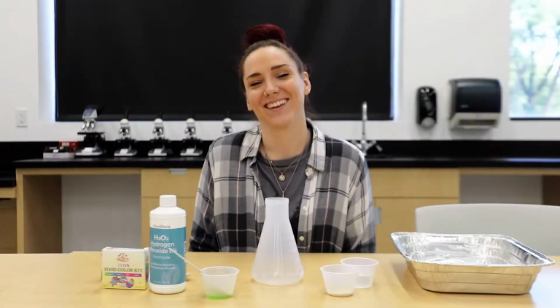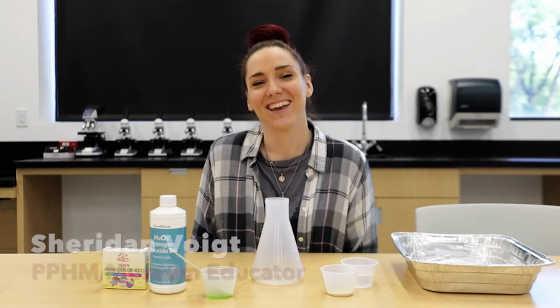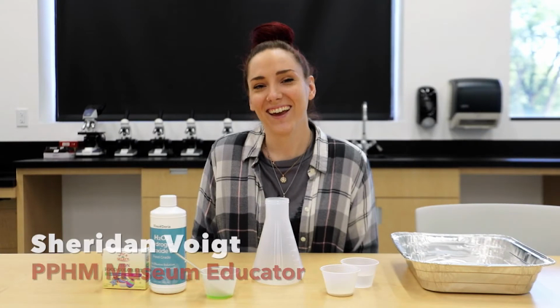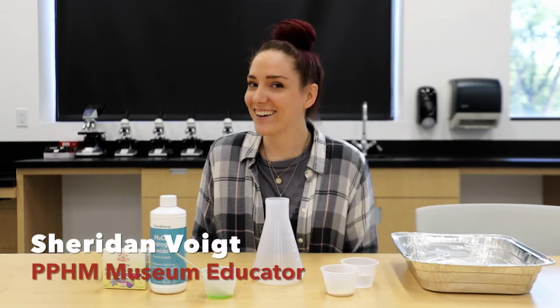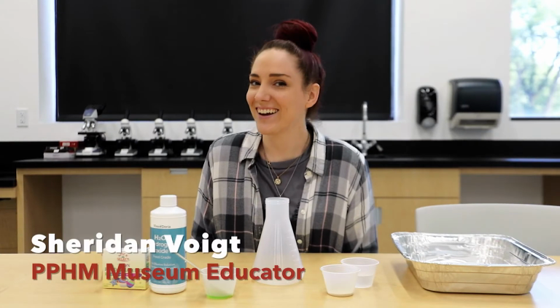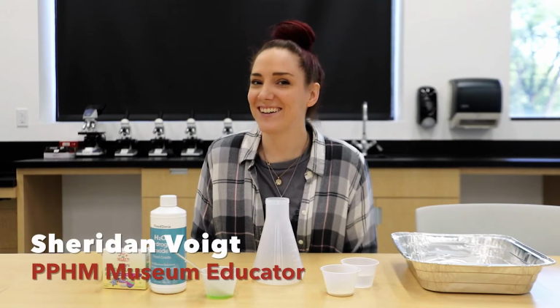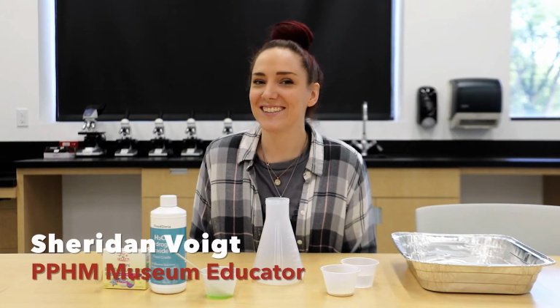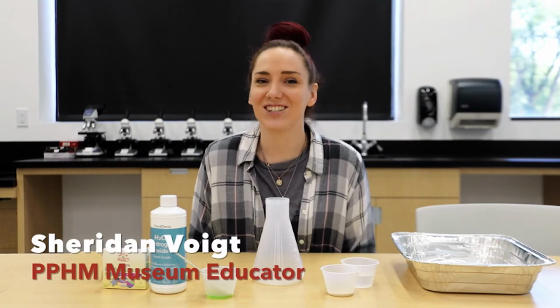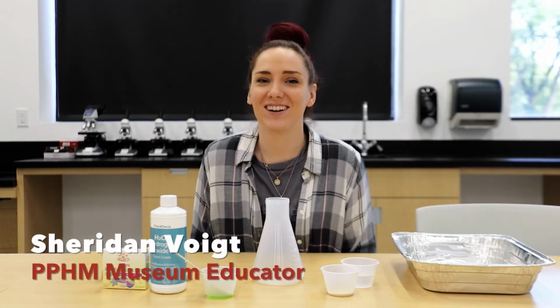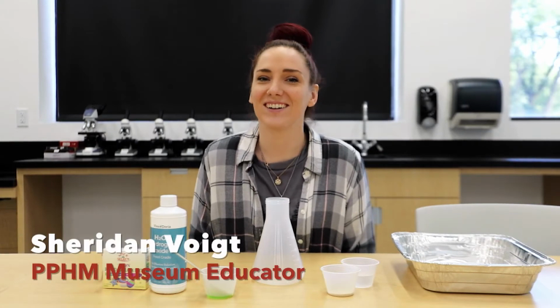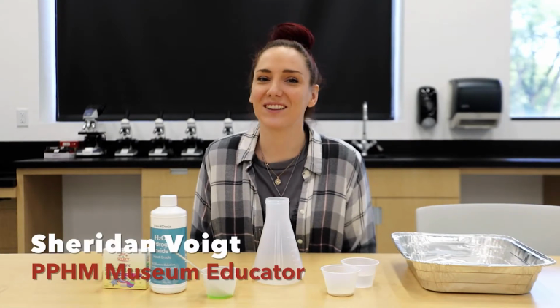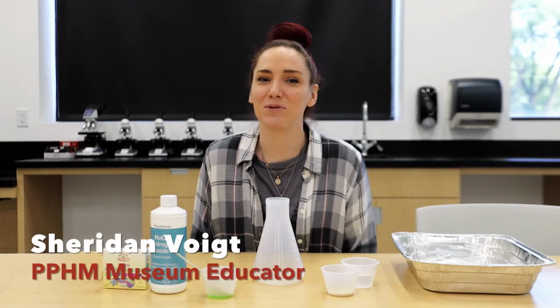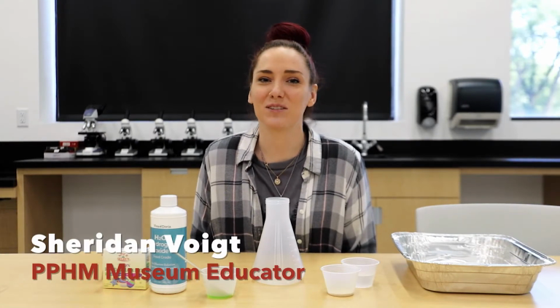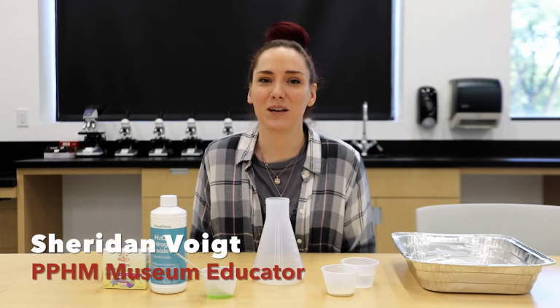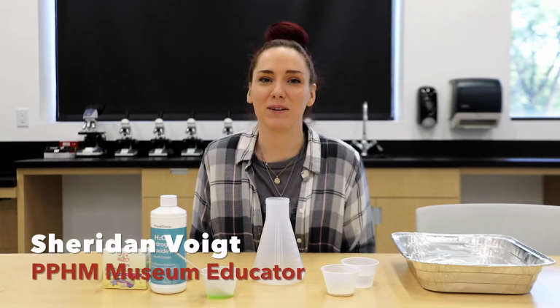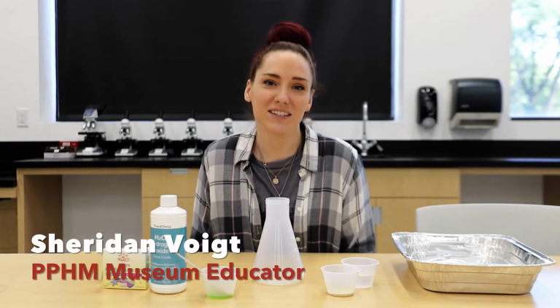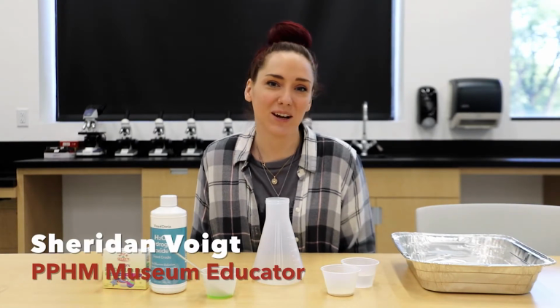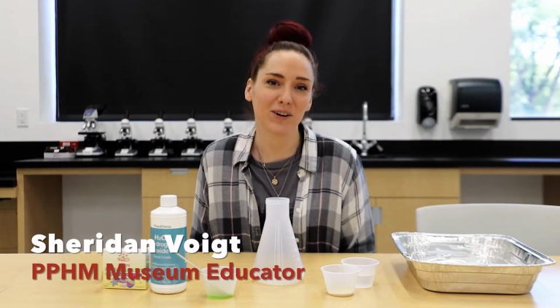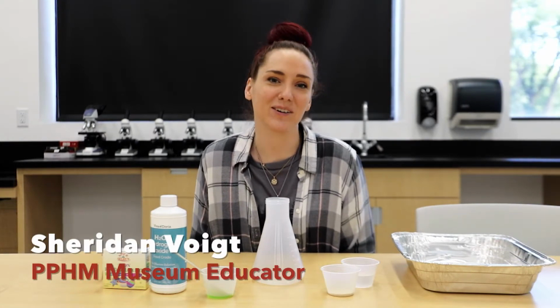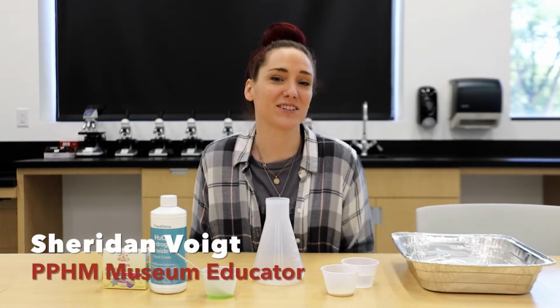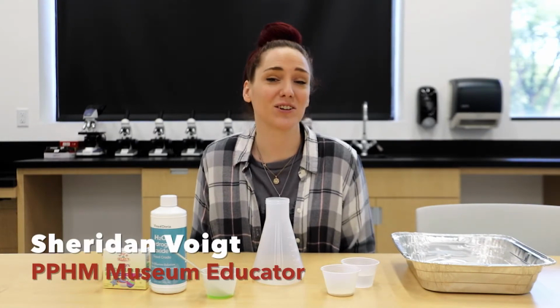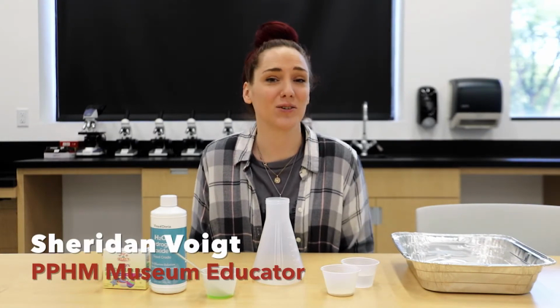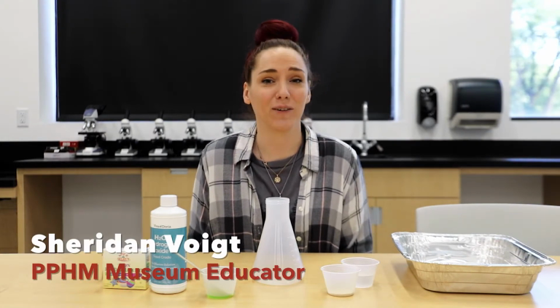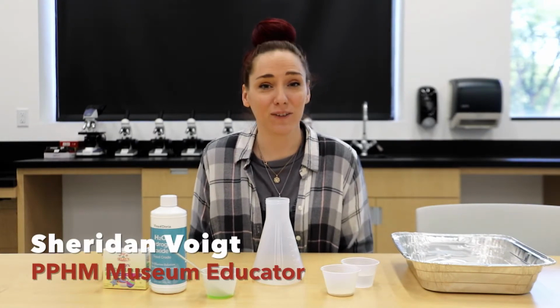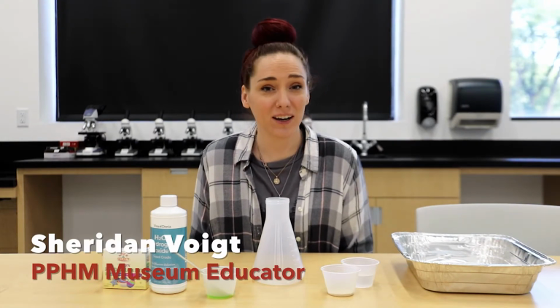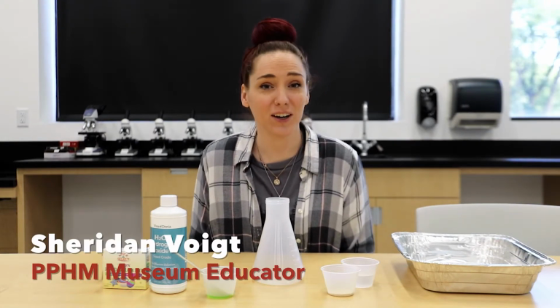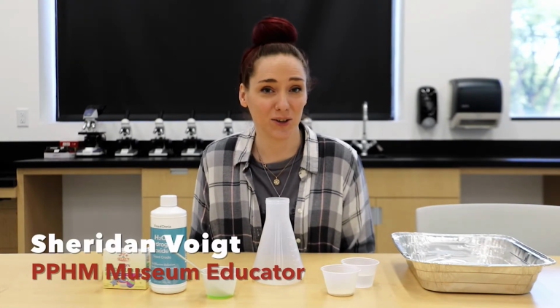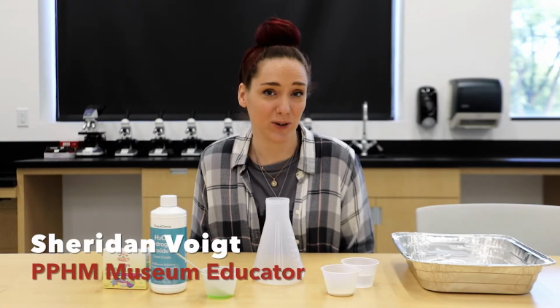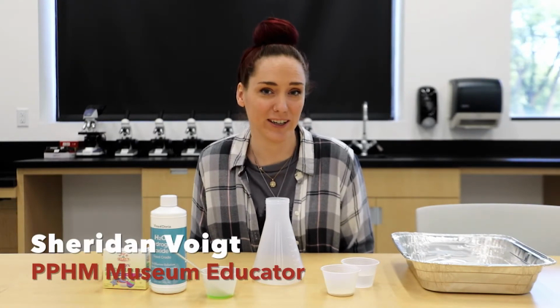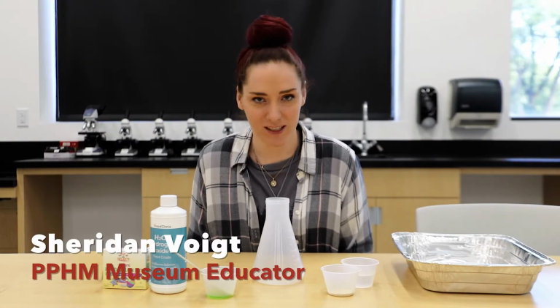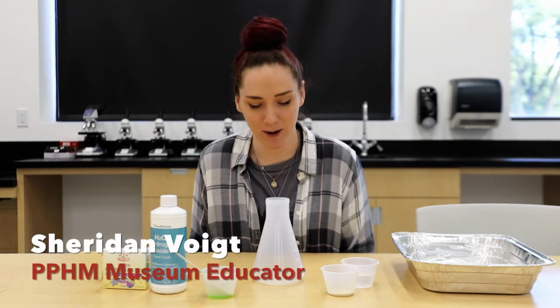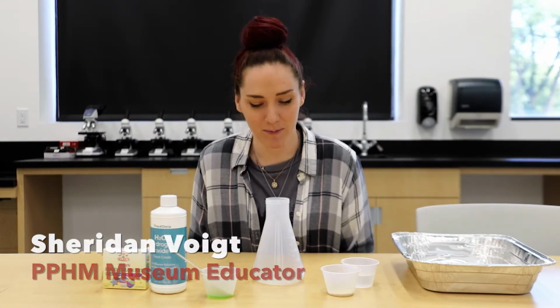Hey guys, it's Sheridan here at the museum, and today we're going to show you a fun new experiment.